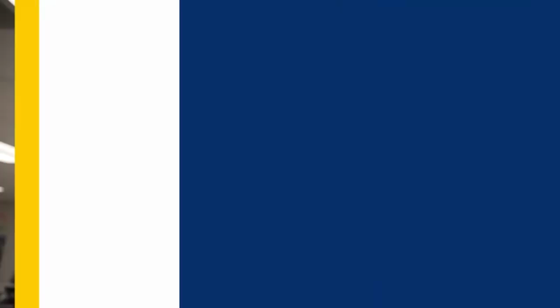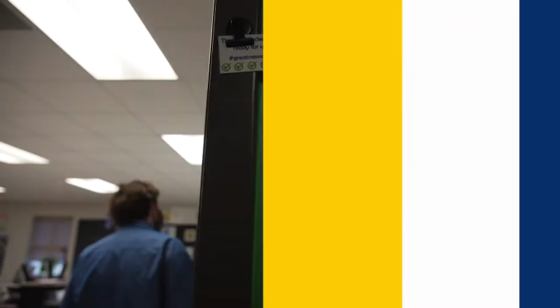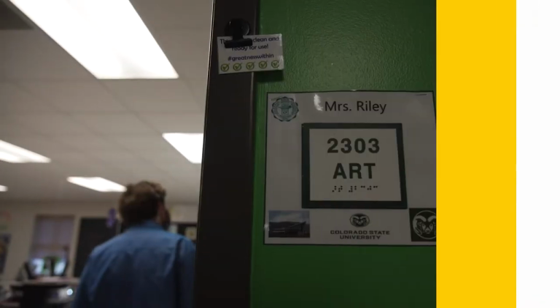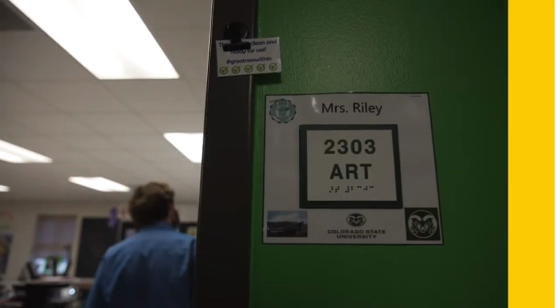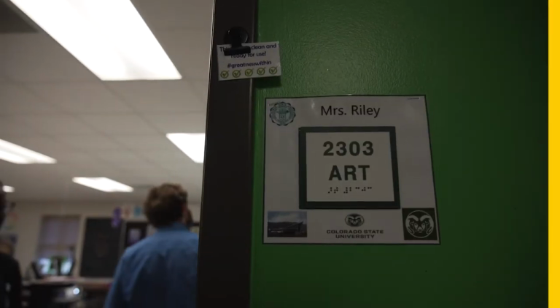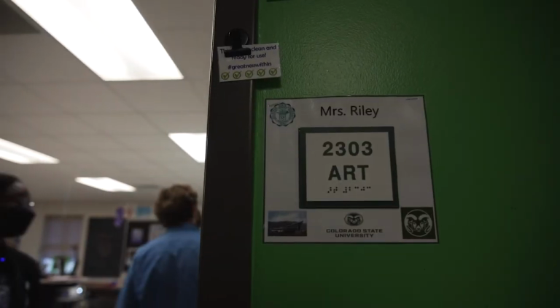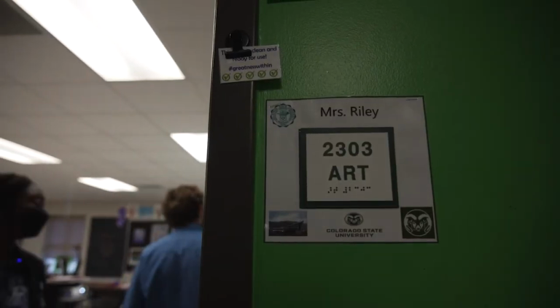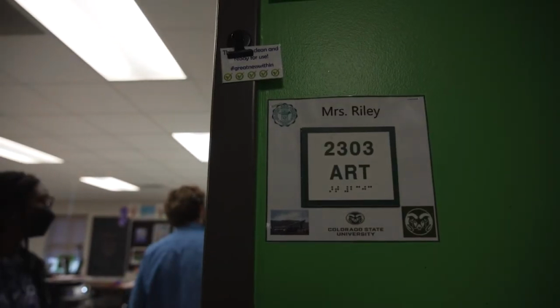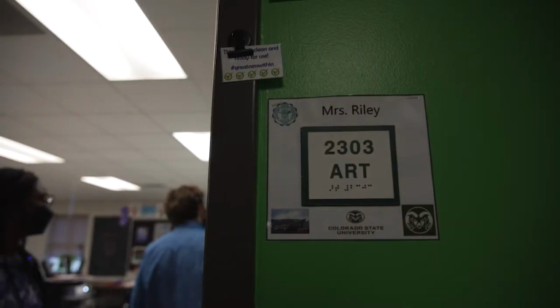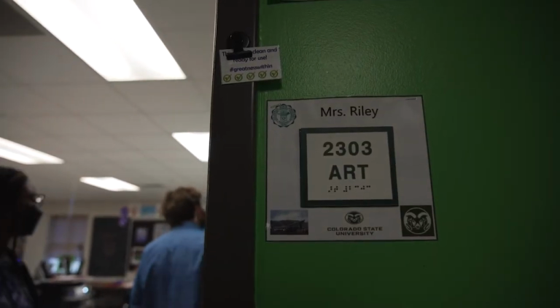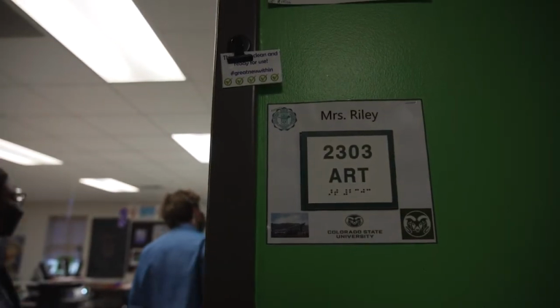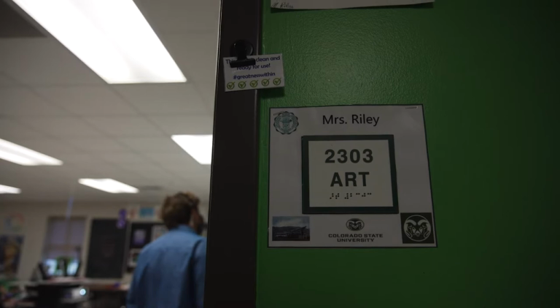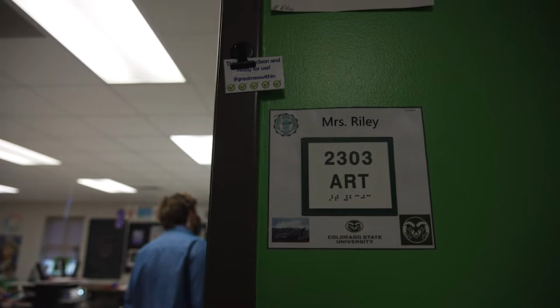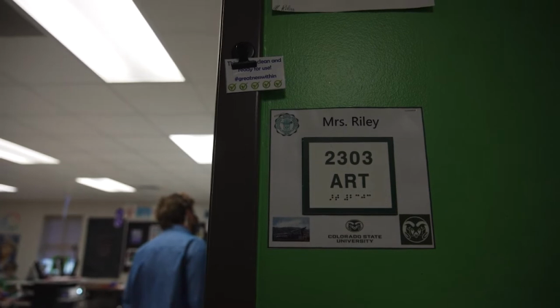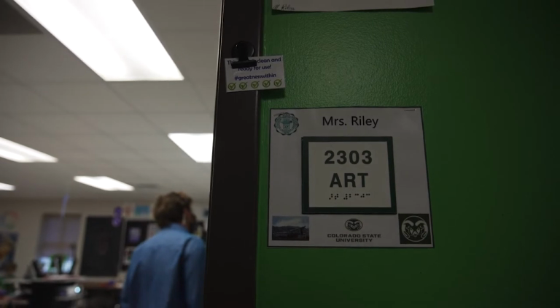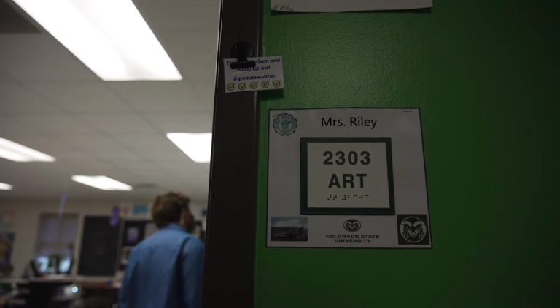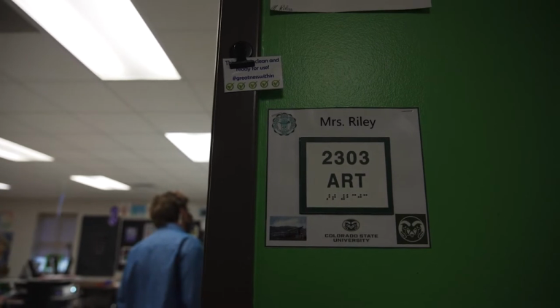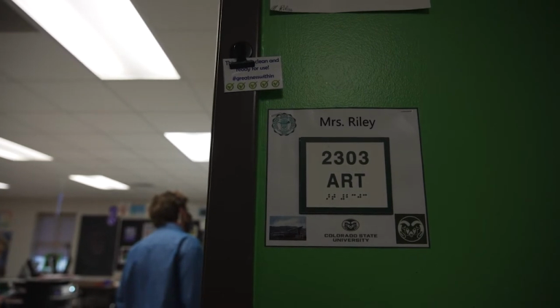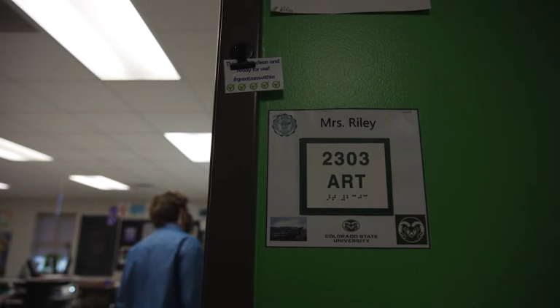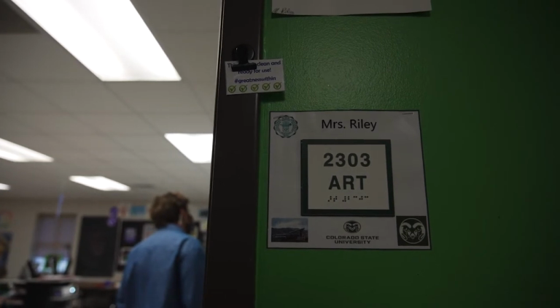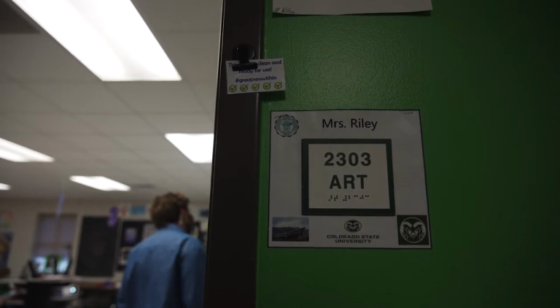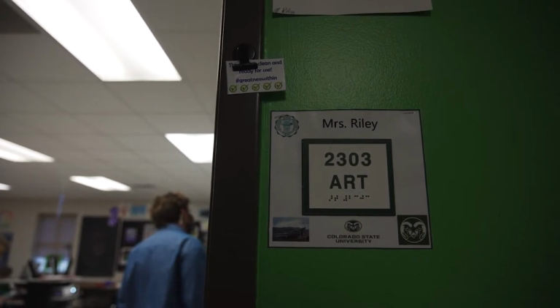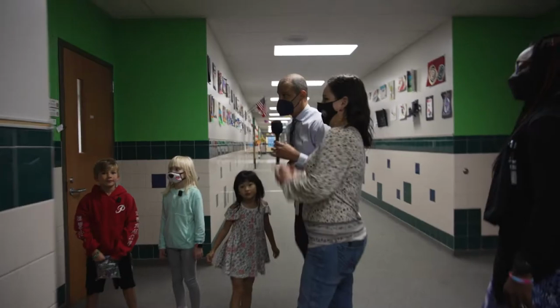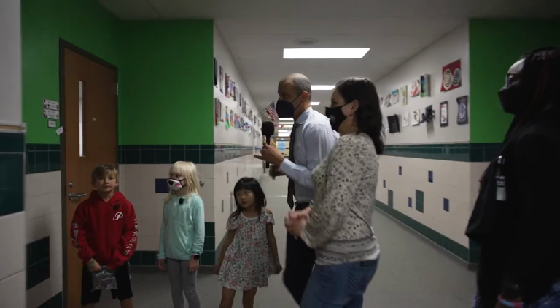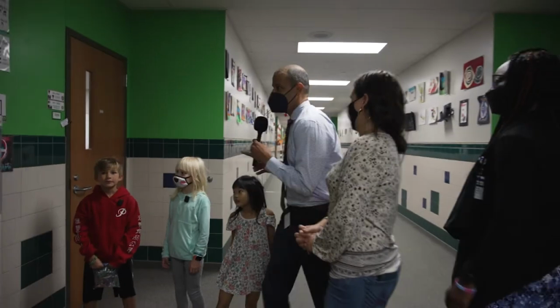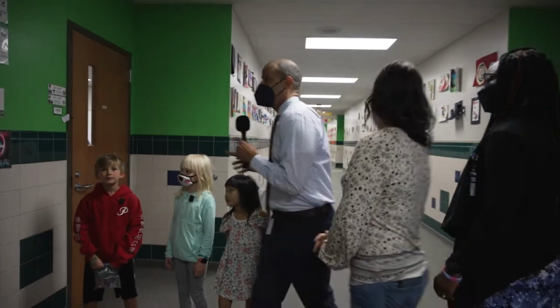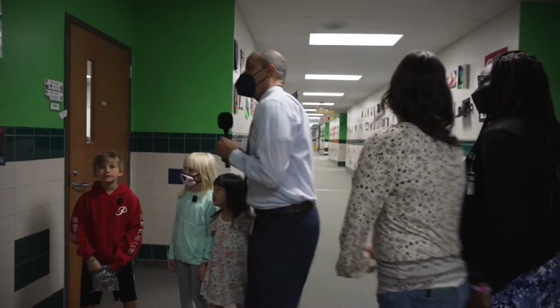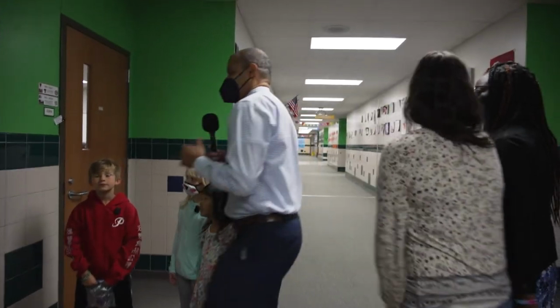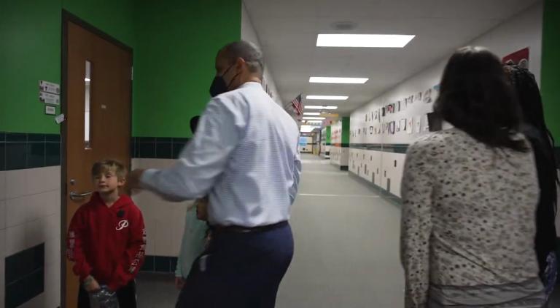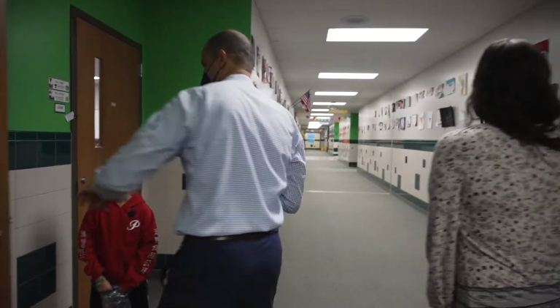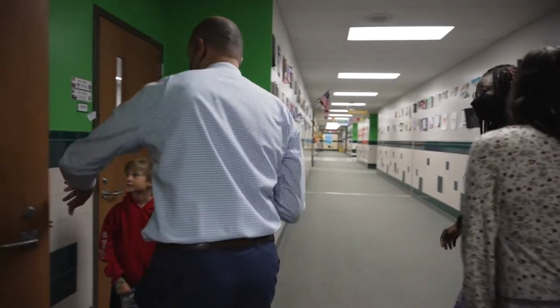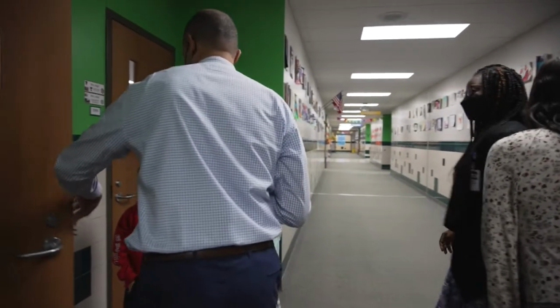This isn't an art class — this is an art studio. So we have artists here.